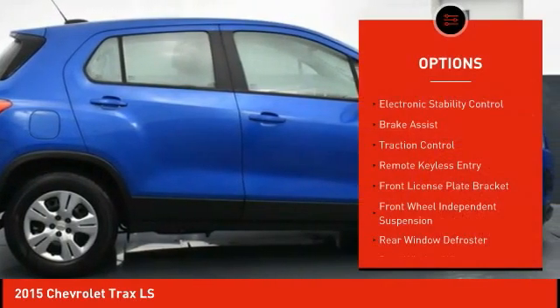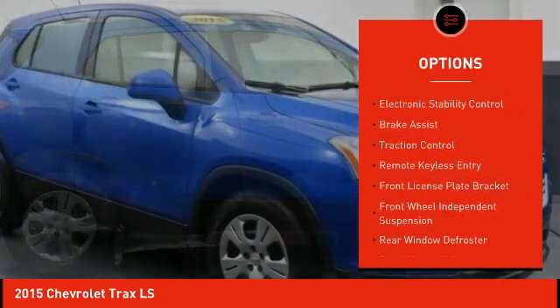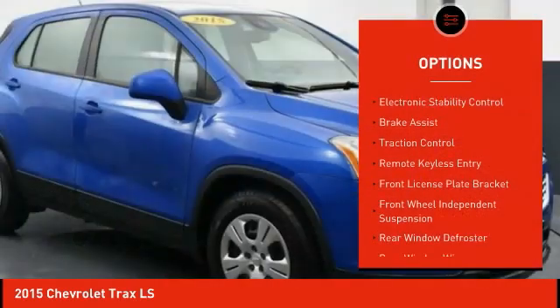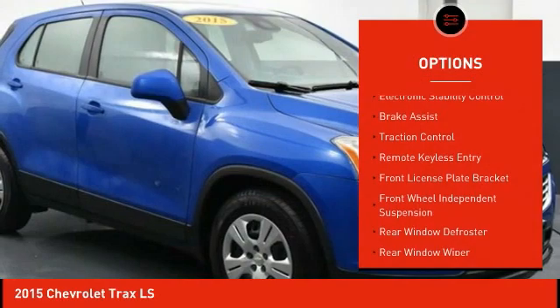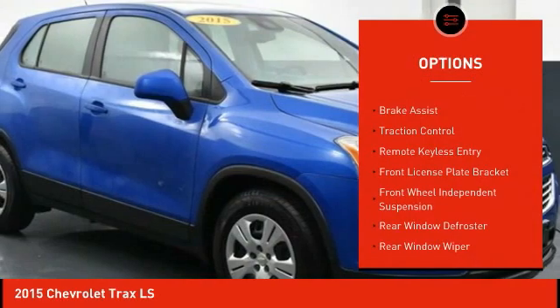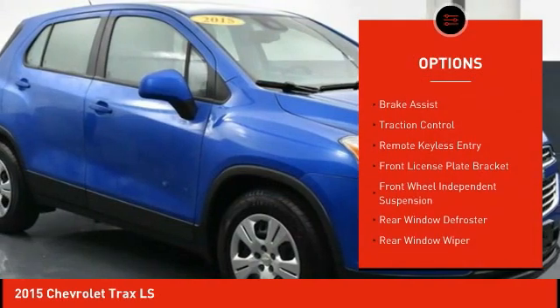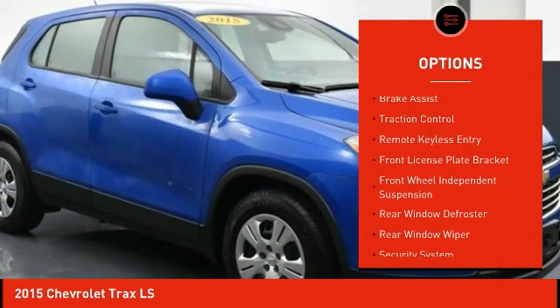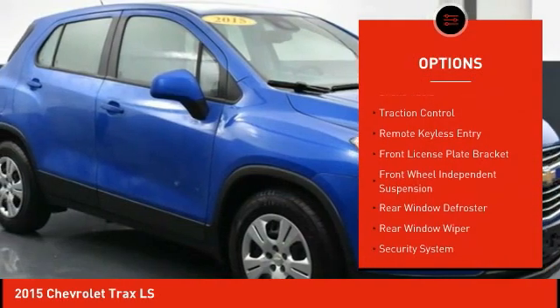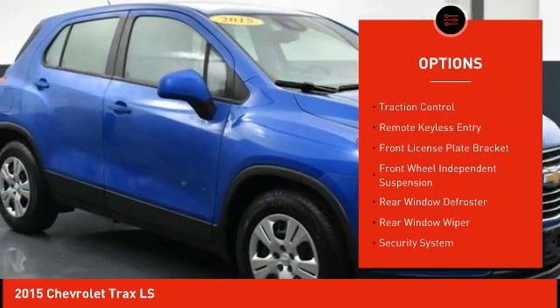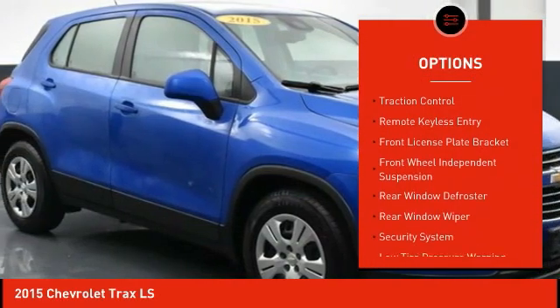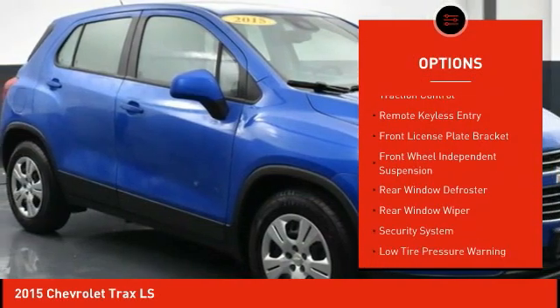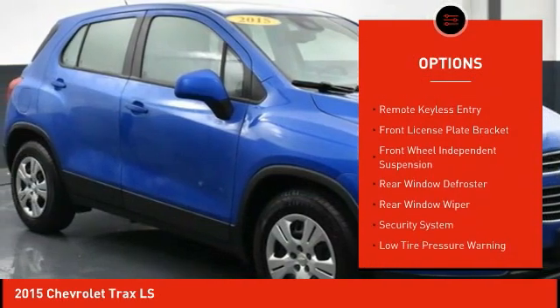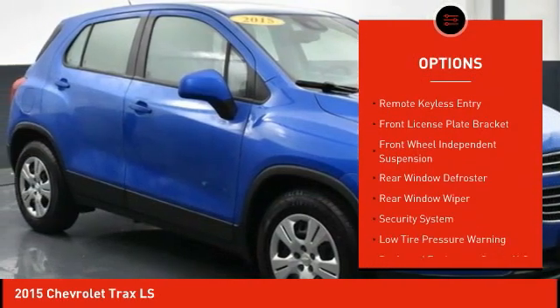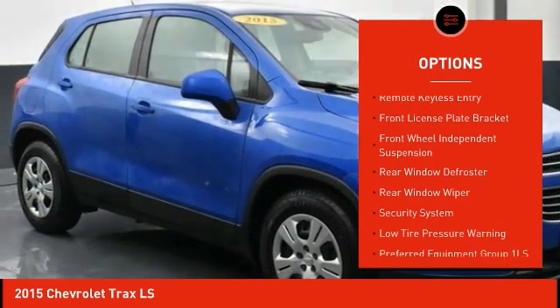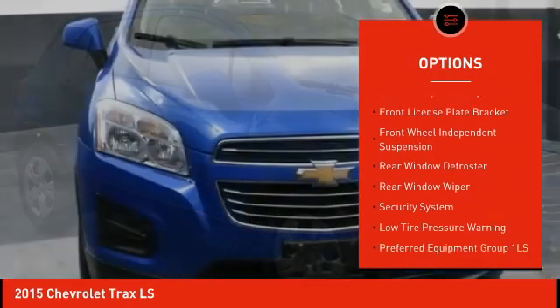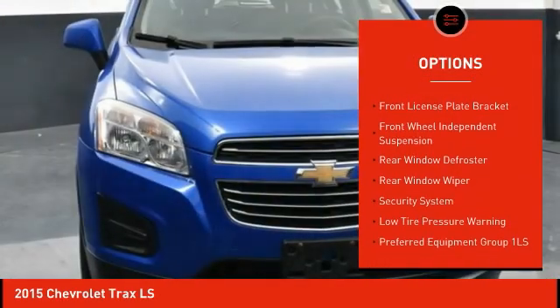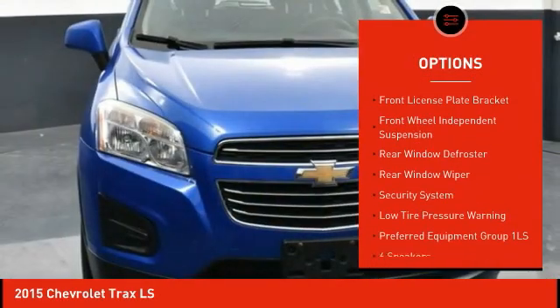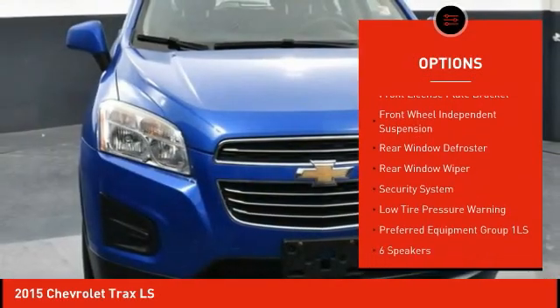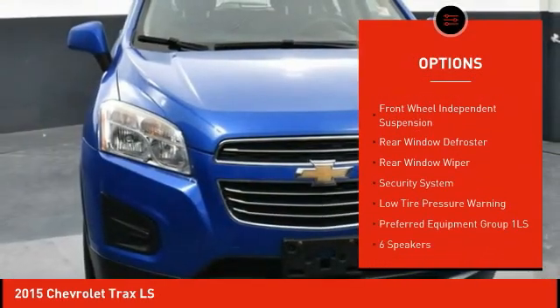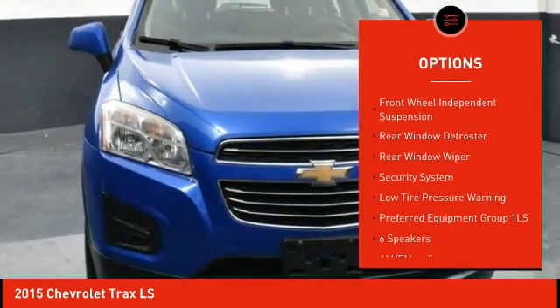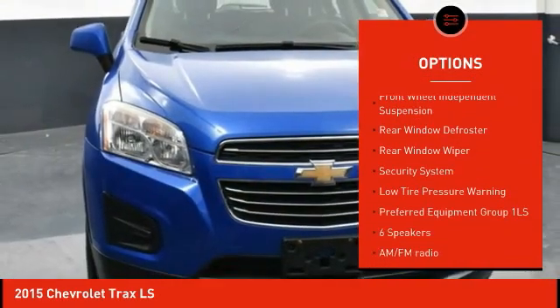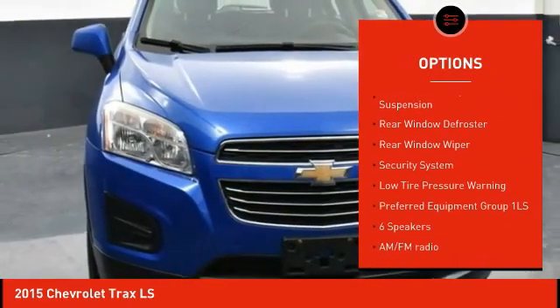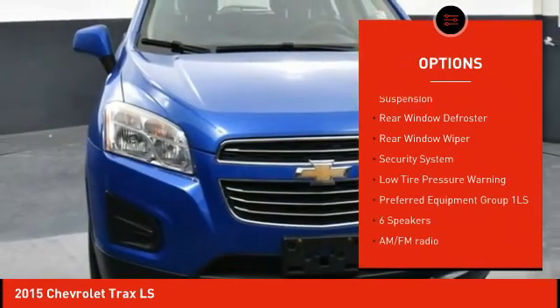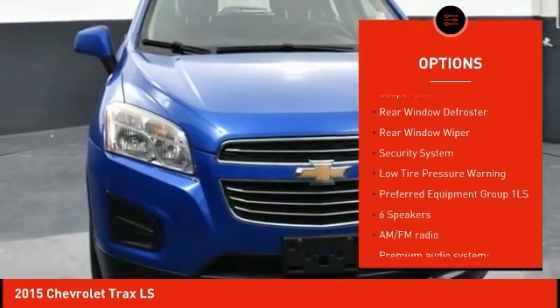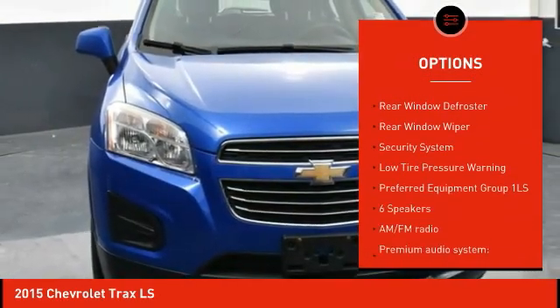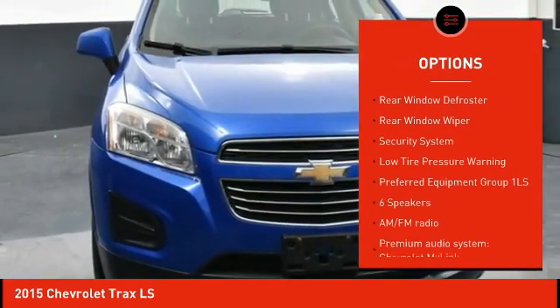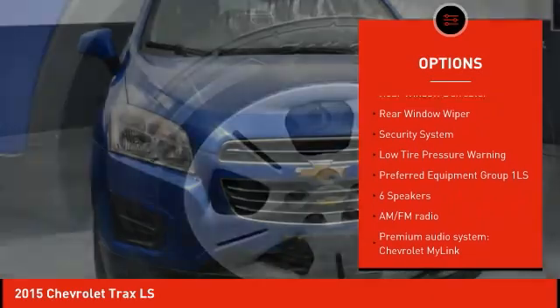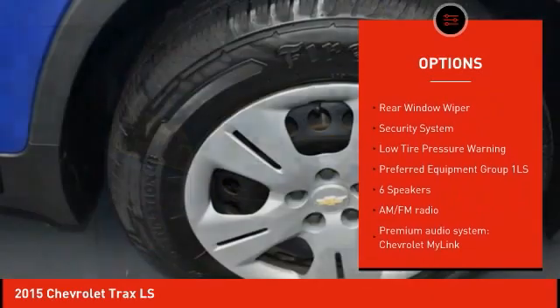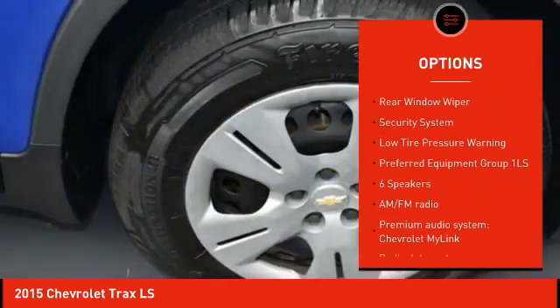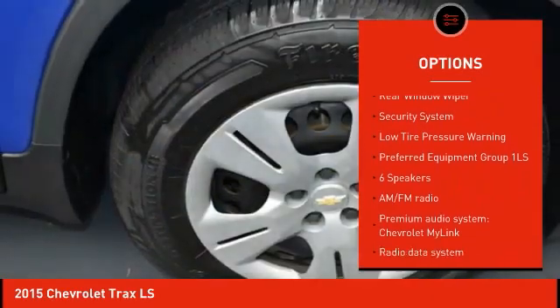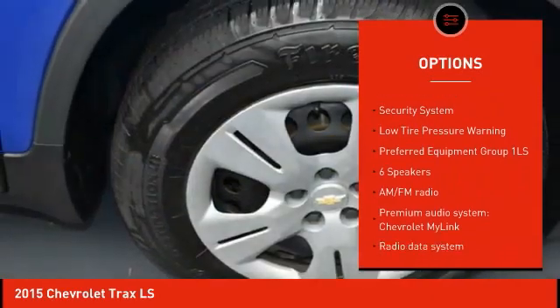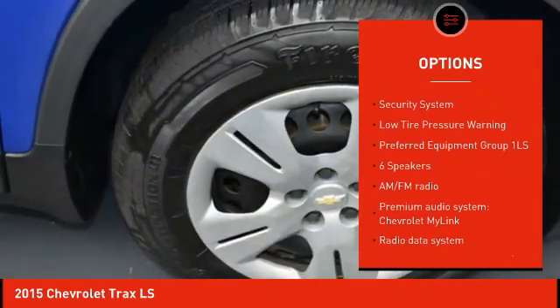Electronic stability control, brake assist, traction control, remote keyless entry, front license plate bracket.